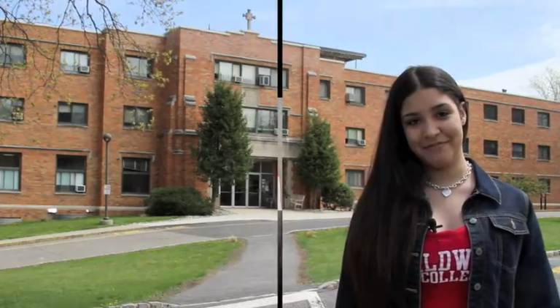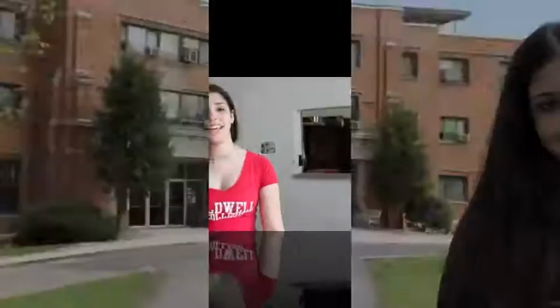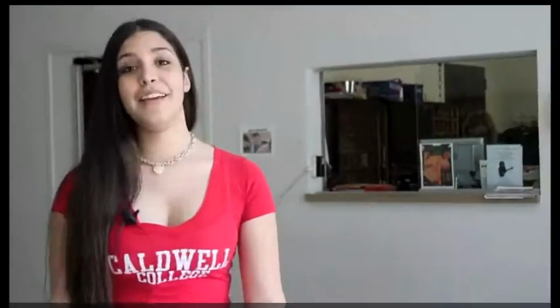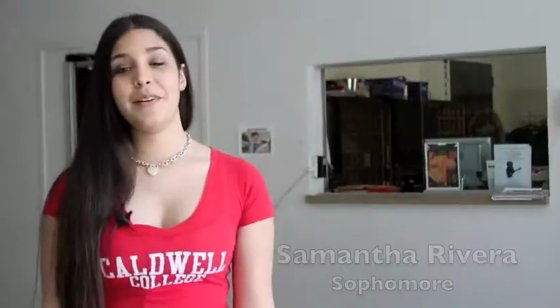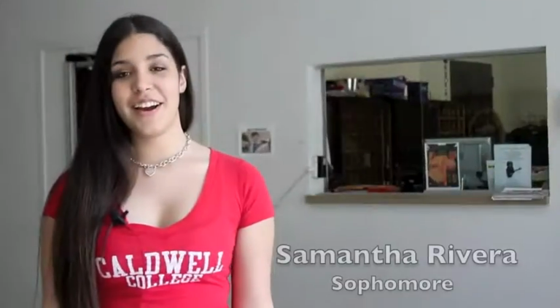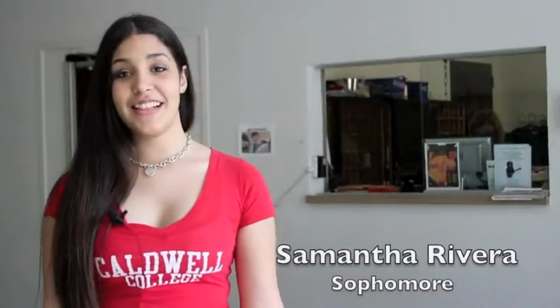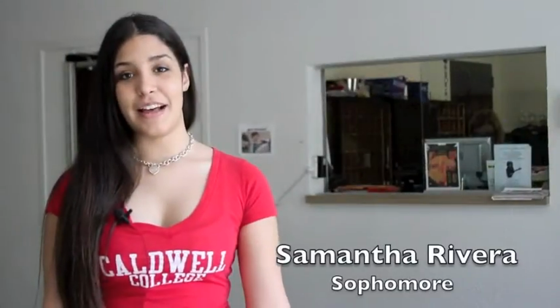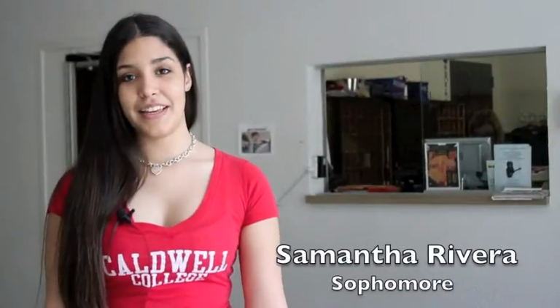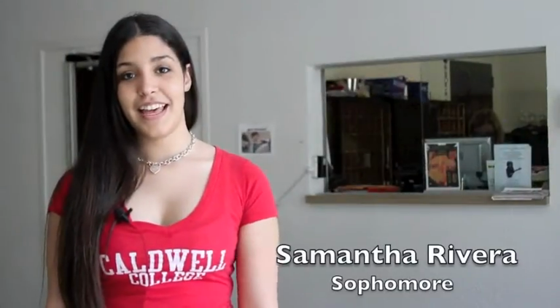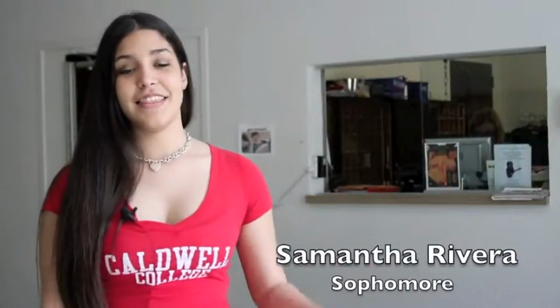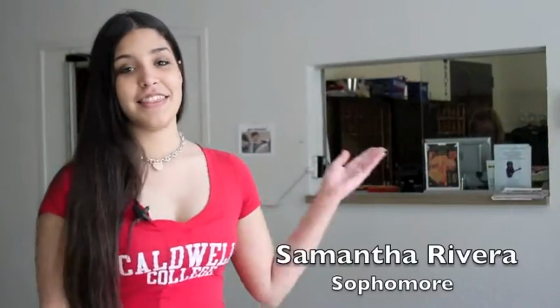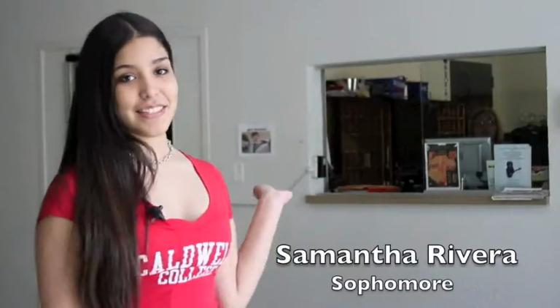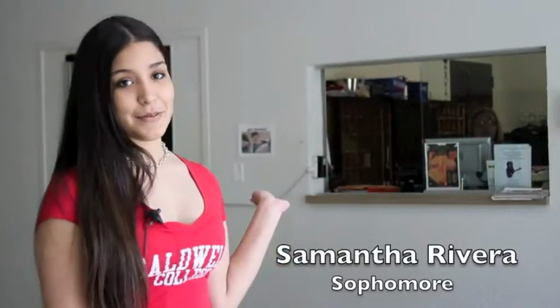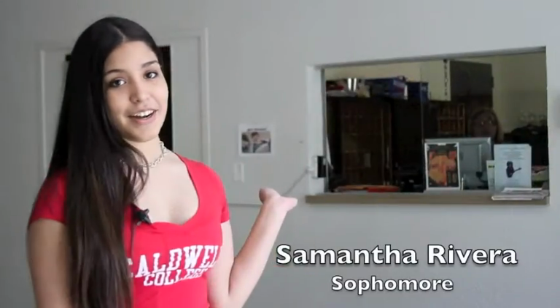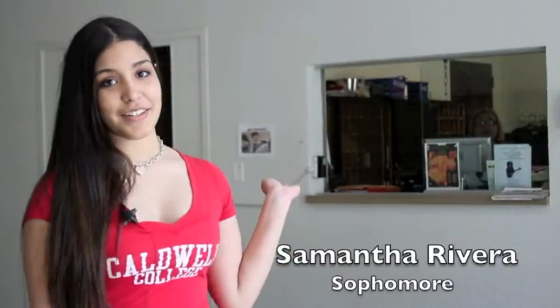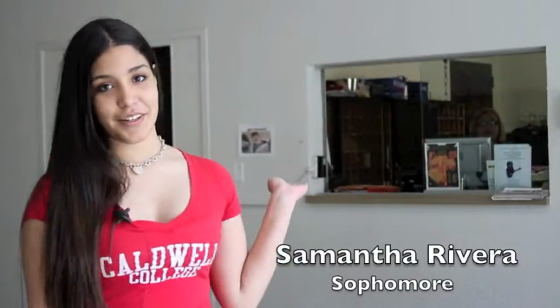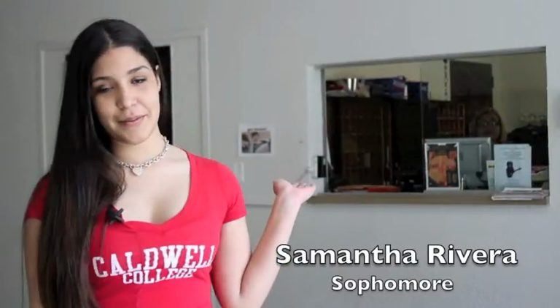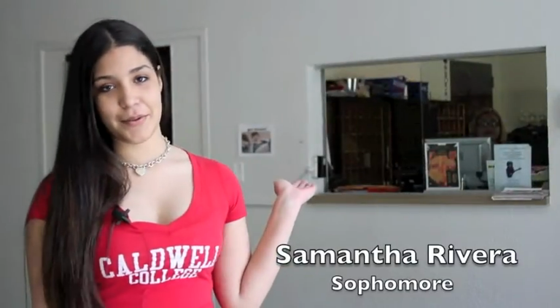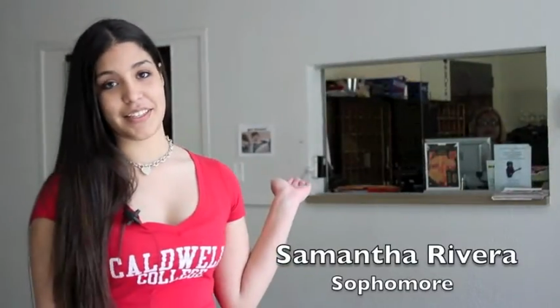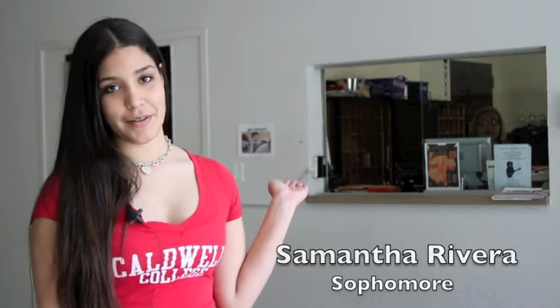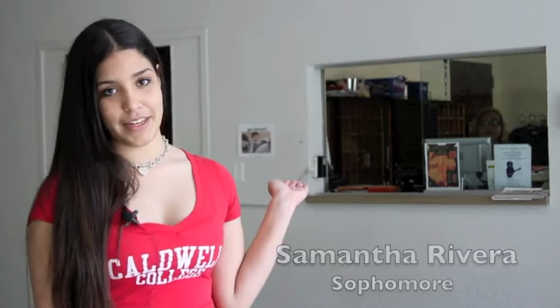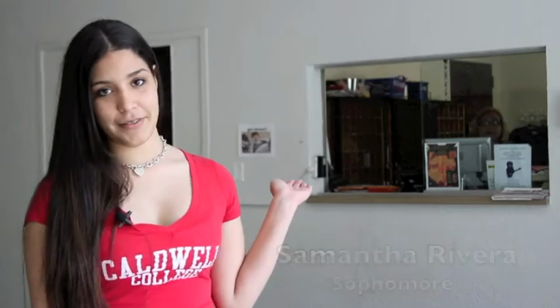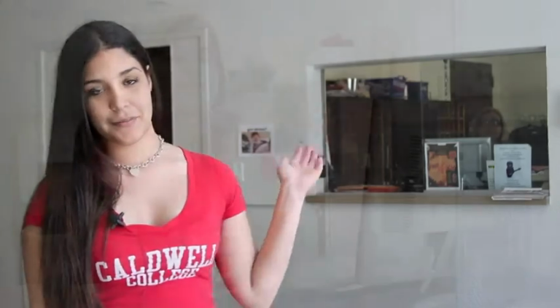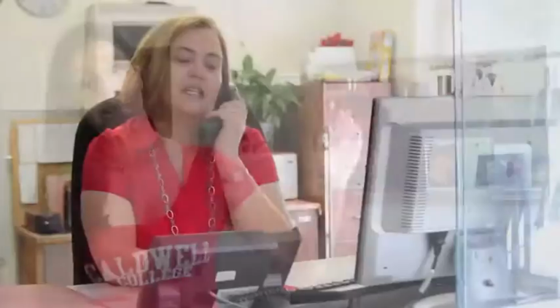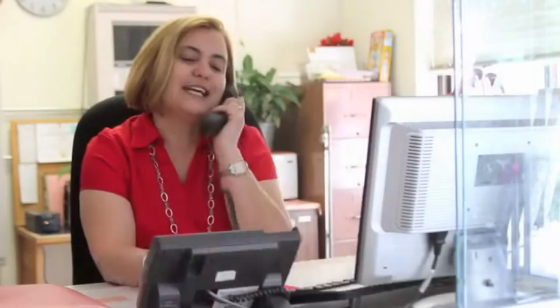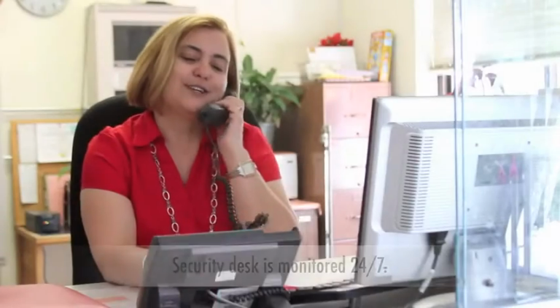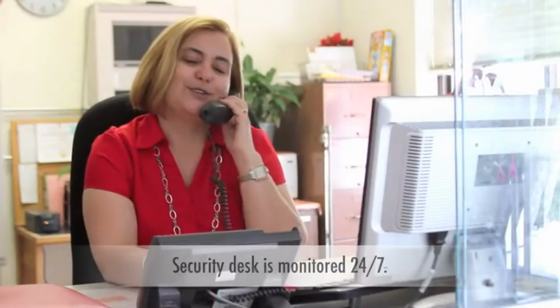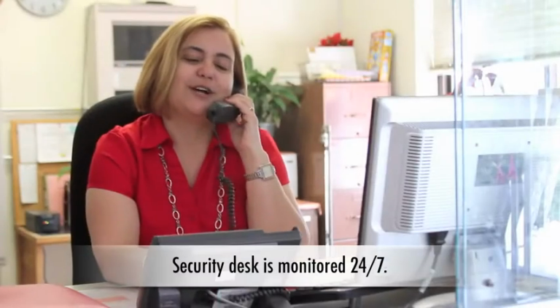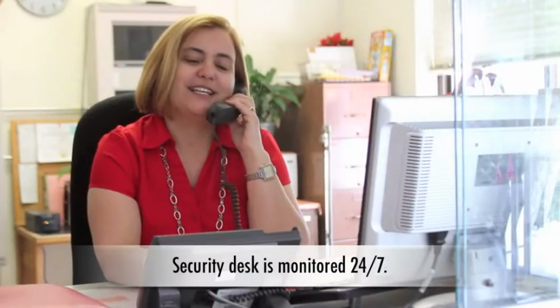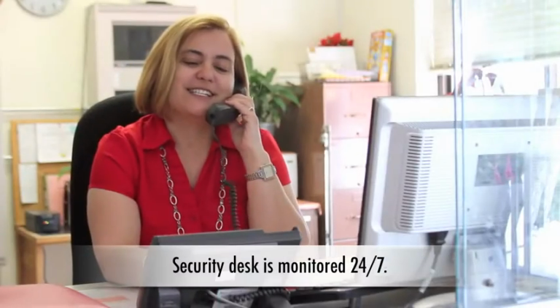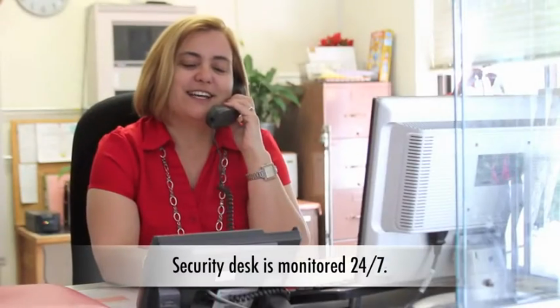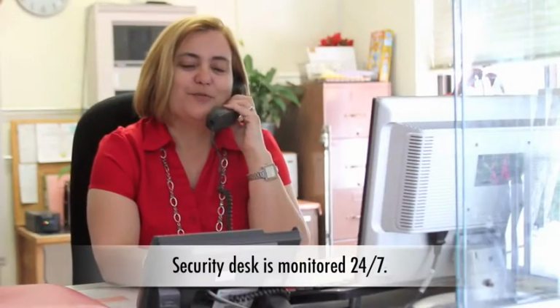Here we are in the lobby. This is where our security booth is located. You can hear staff answering calls: 'Caldwell College, can I help you?'